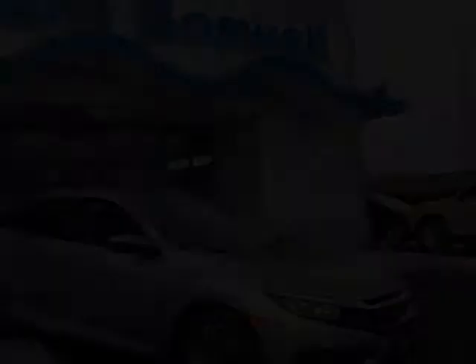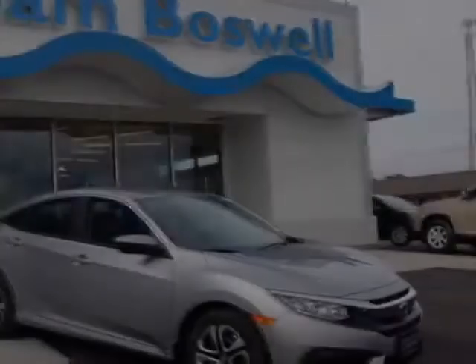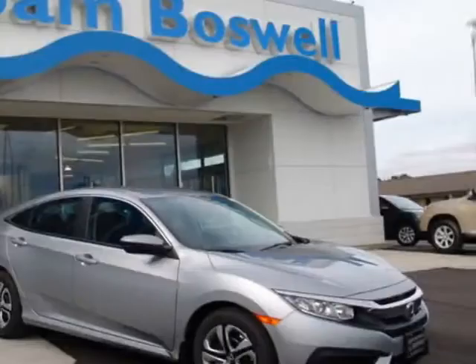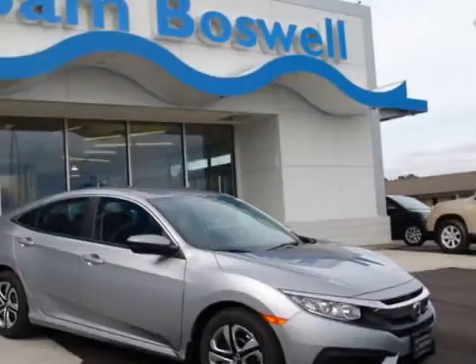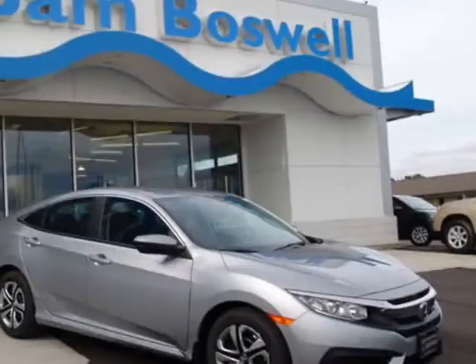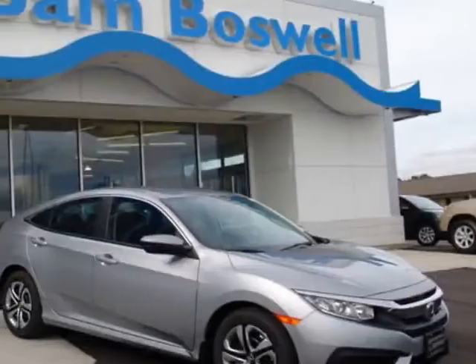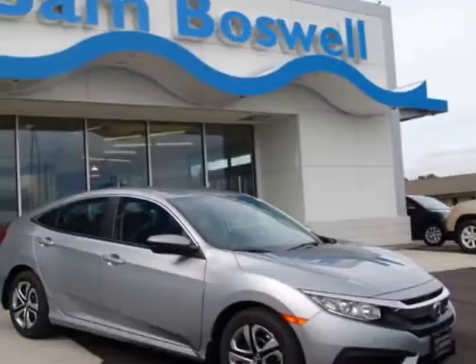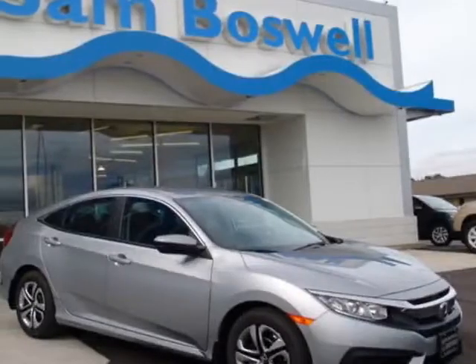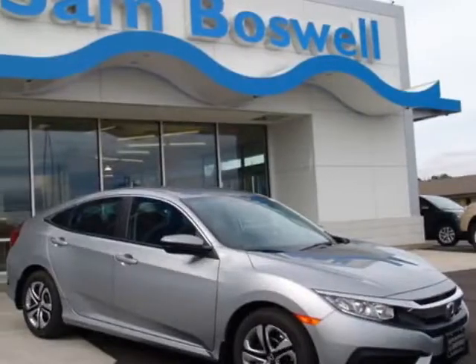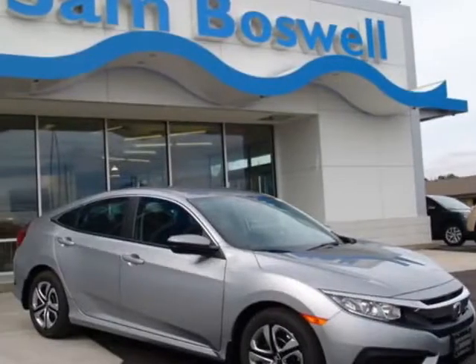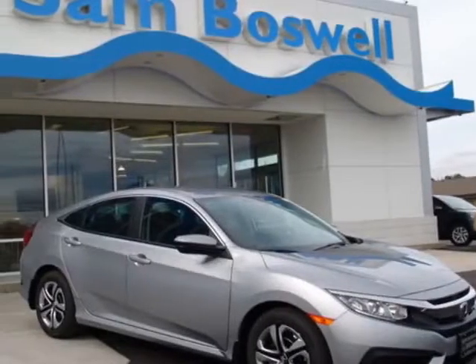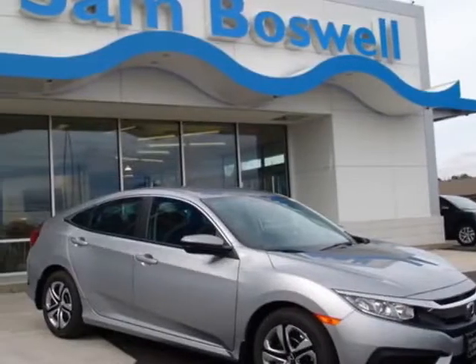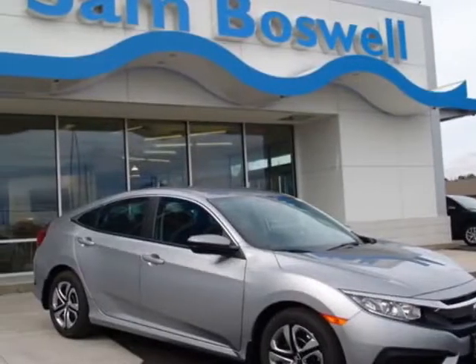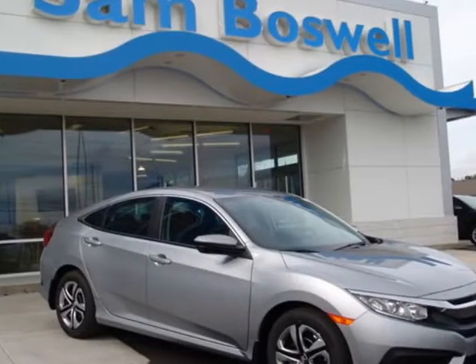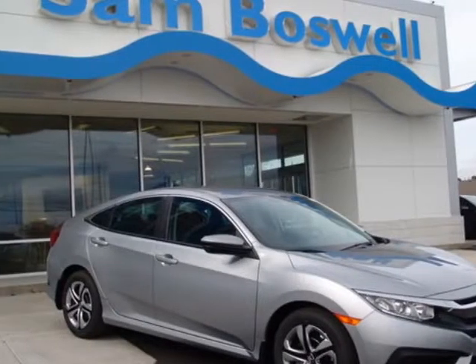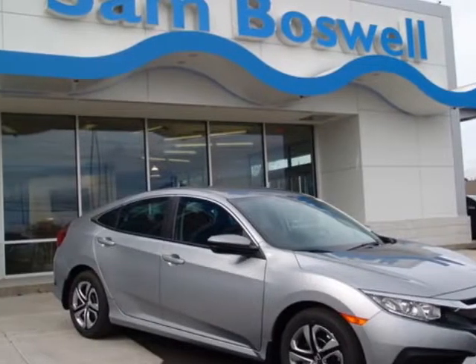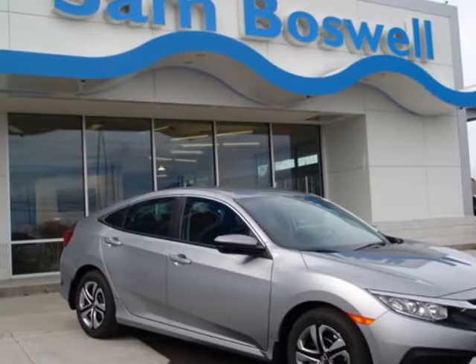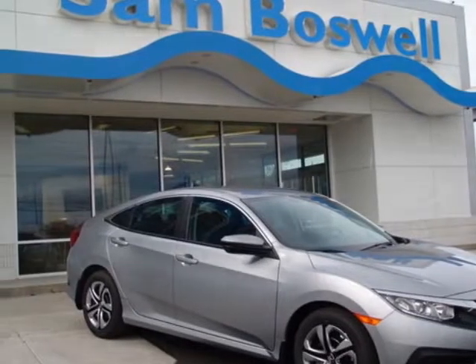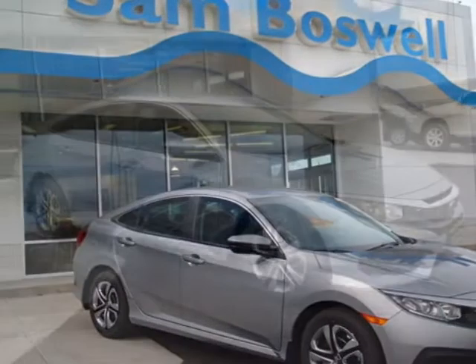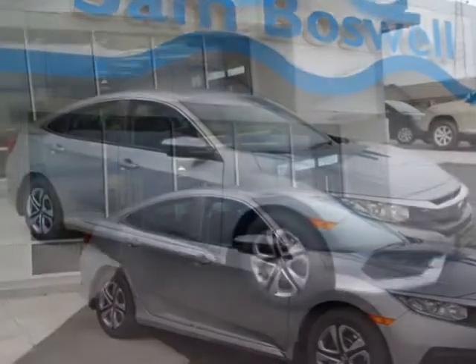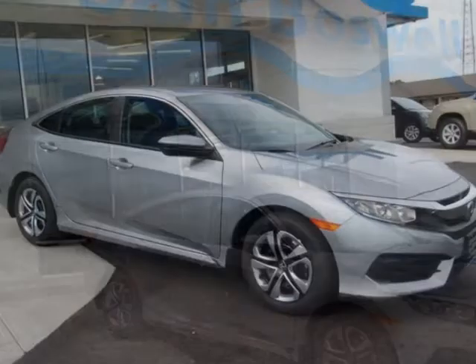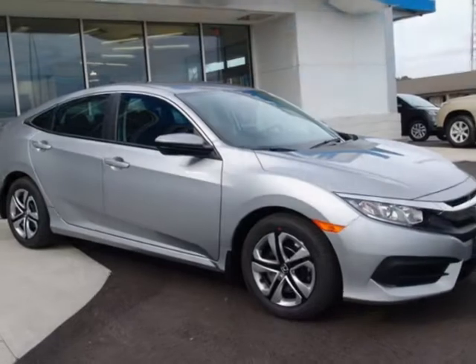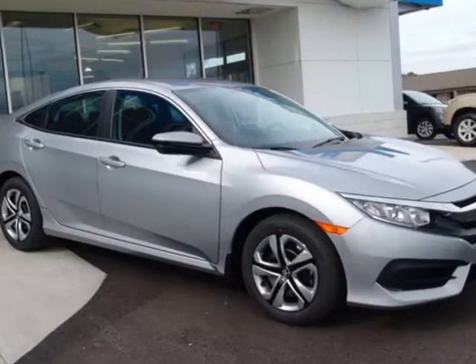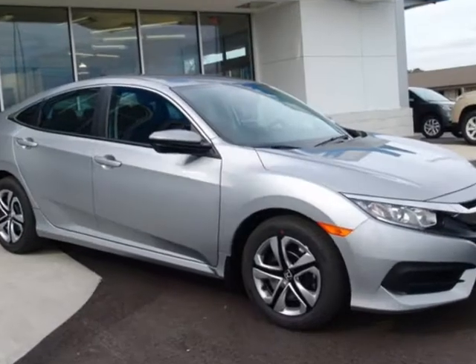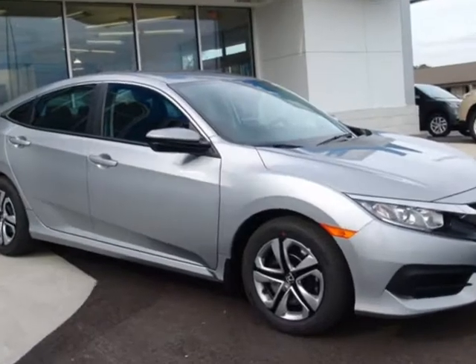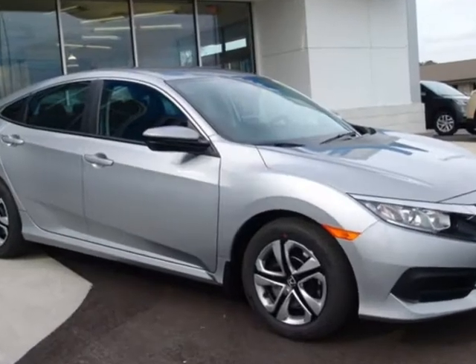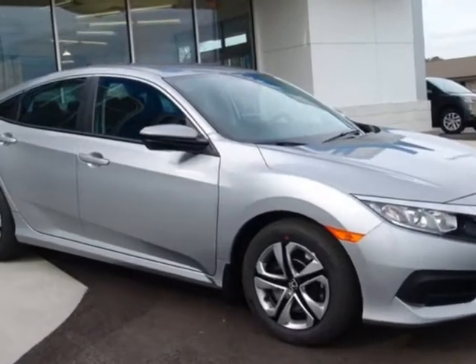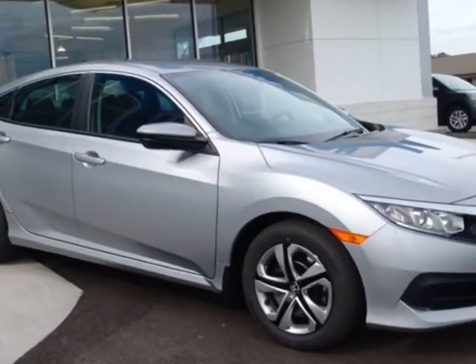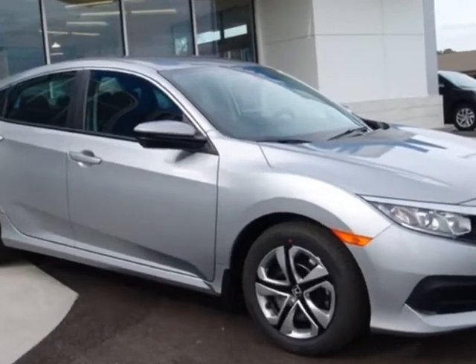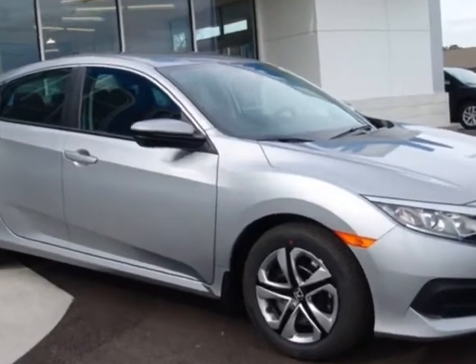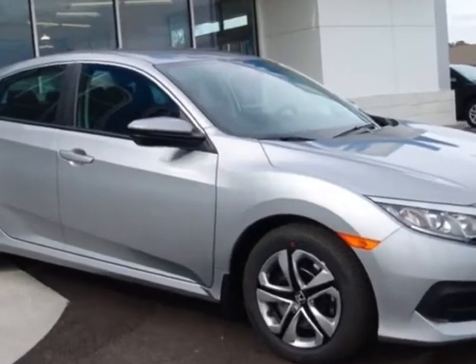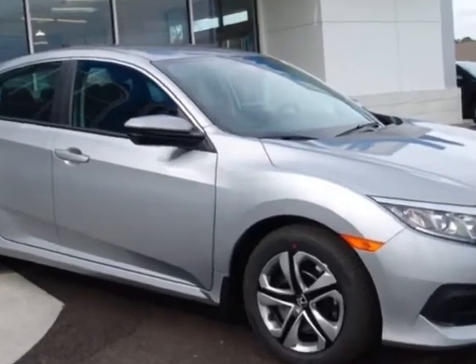Take a look at this new 2018 Honda Civic Sedan. For your protection, this vehicle has a full factory warranty.